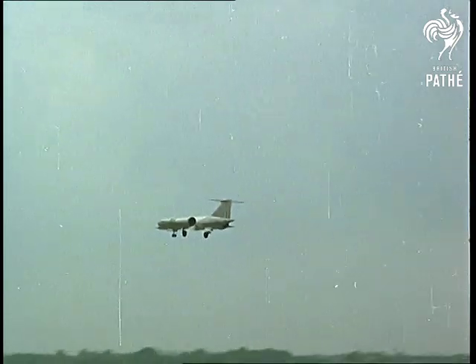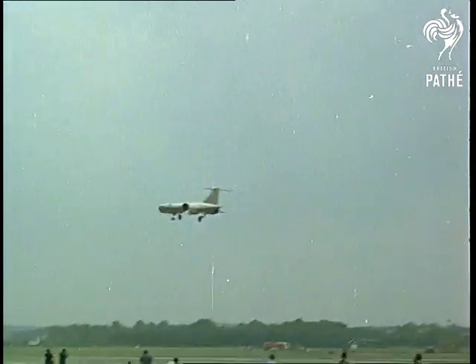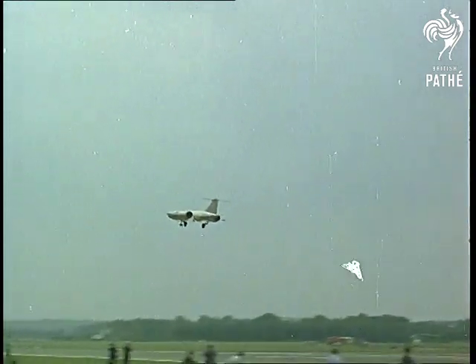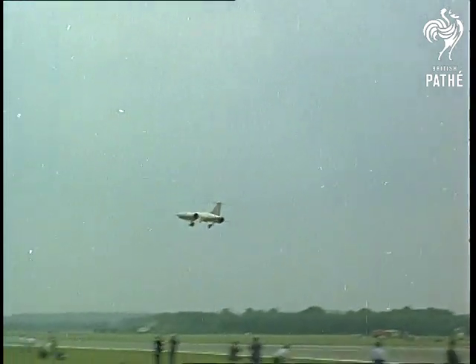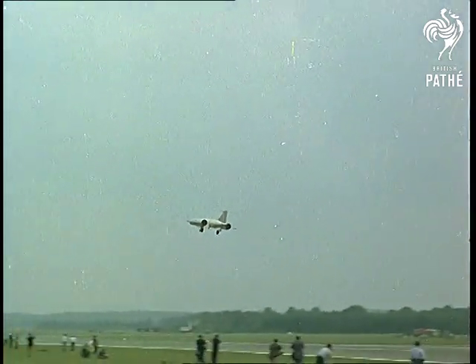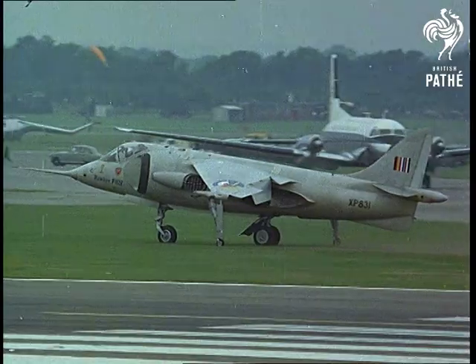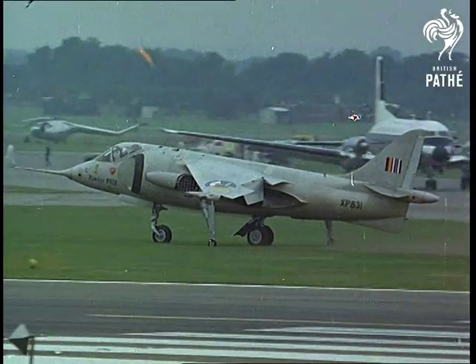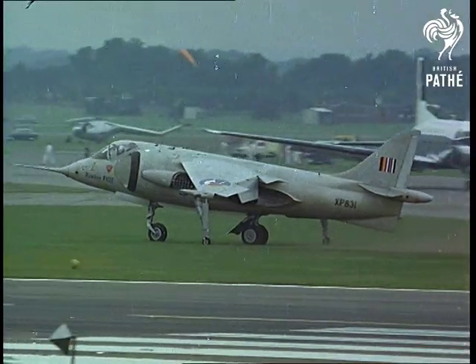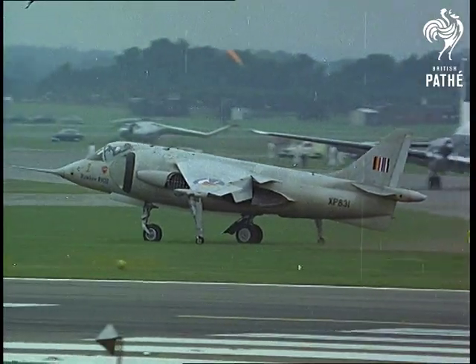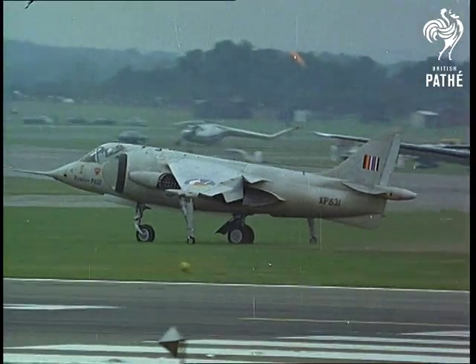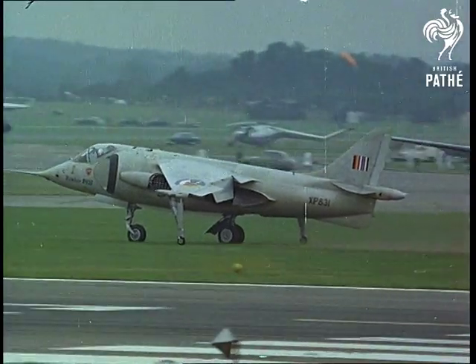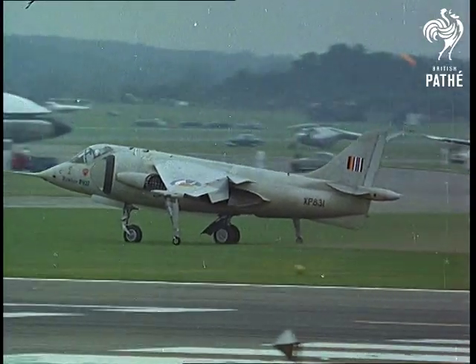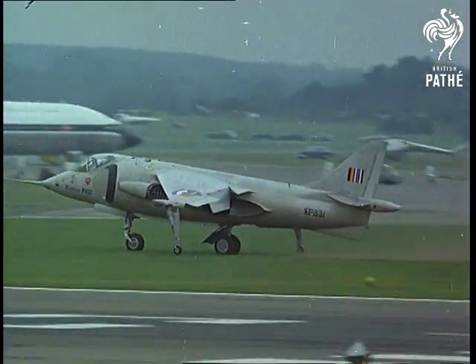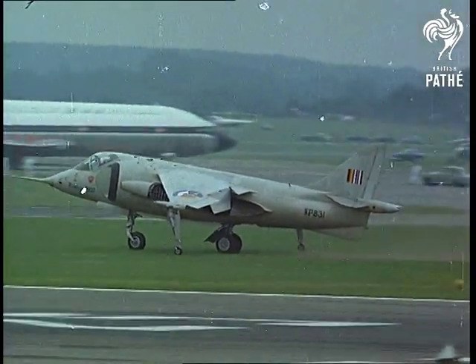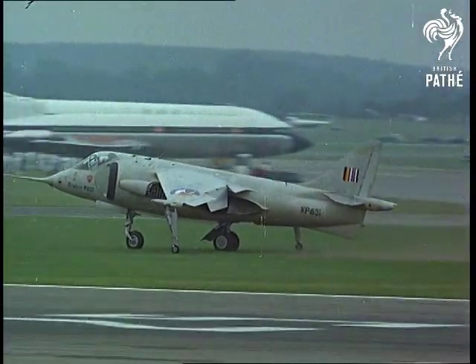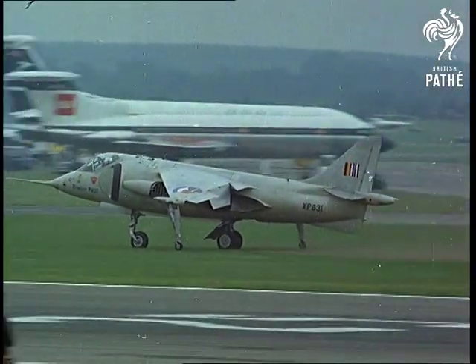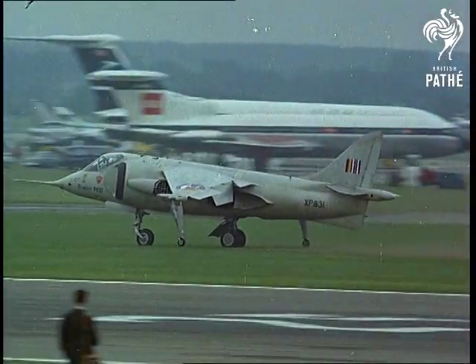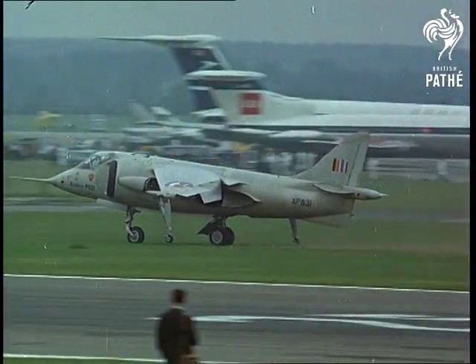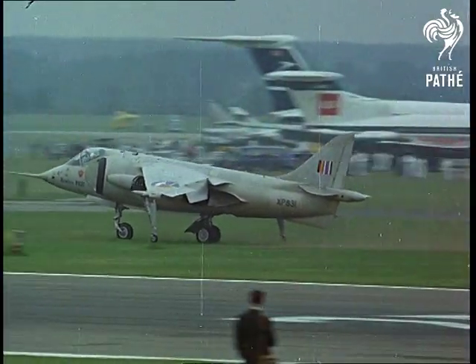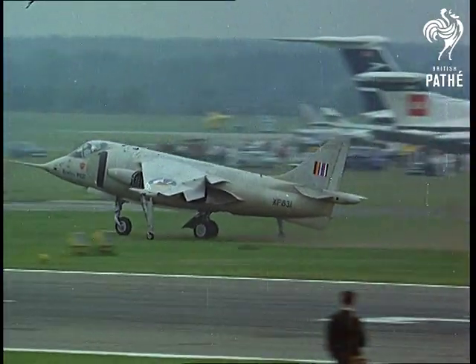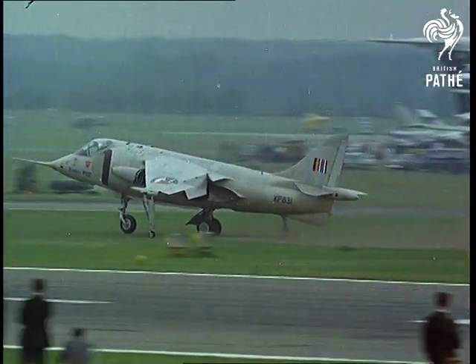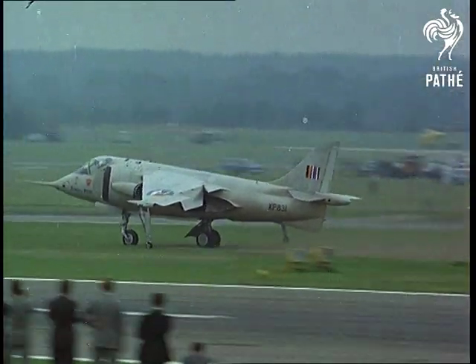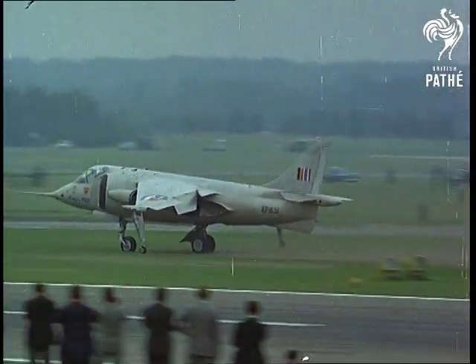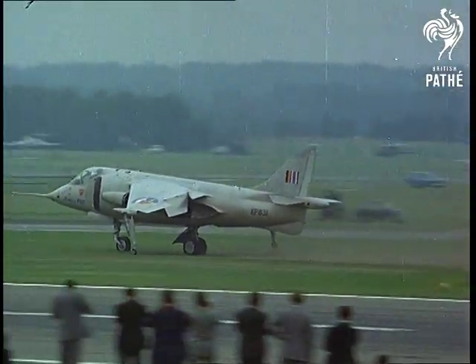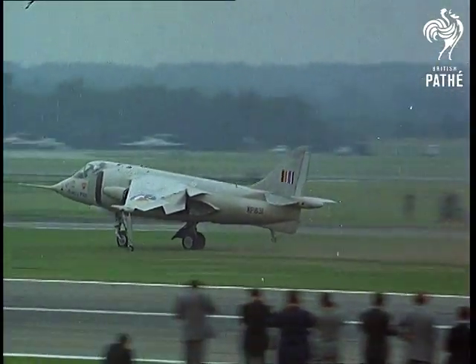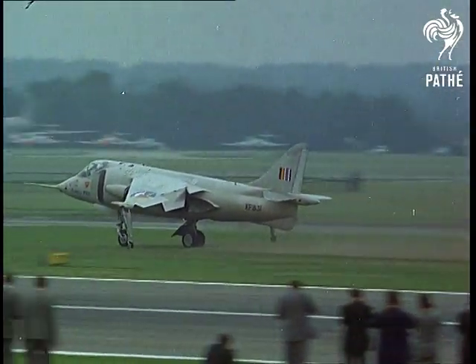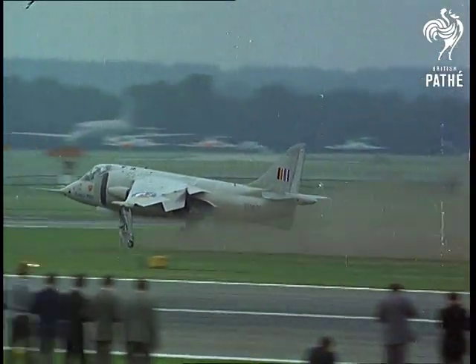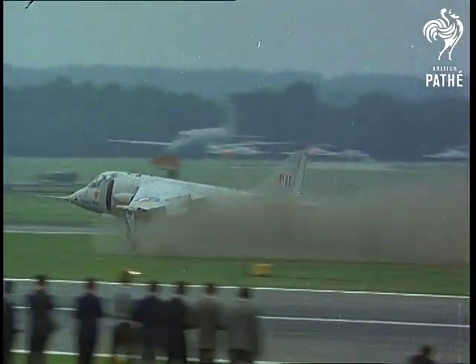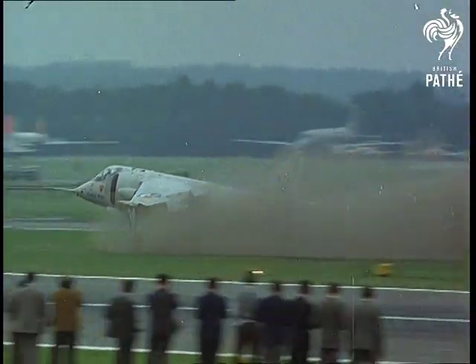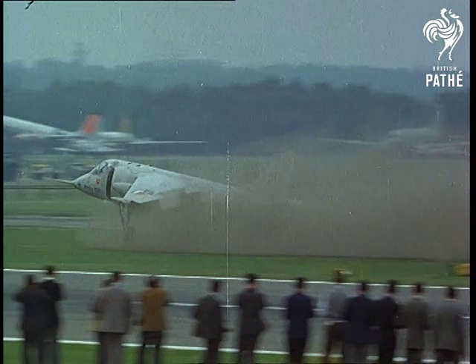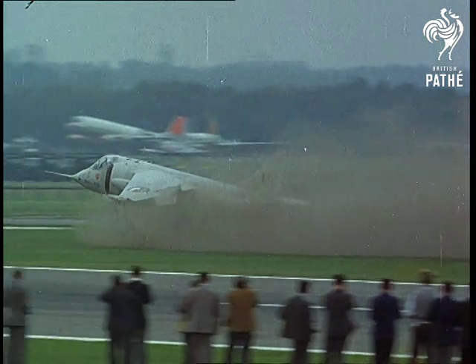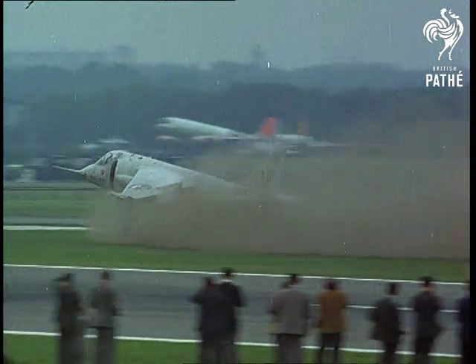Almost stealing the show, that P-11-27 did things in the air that just didn't seem possible.